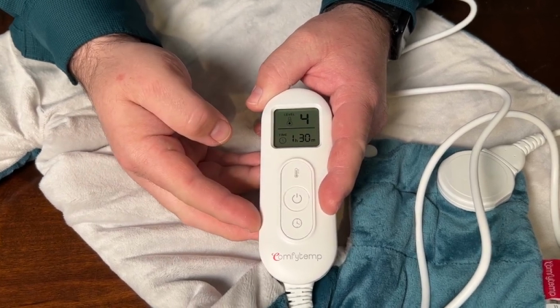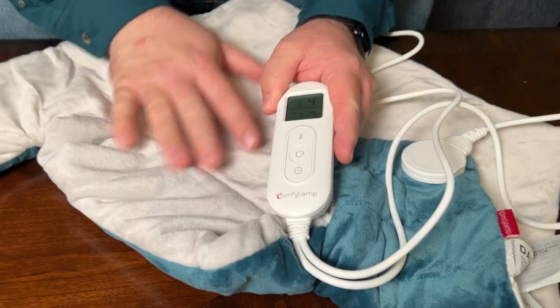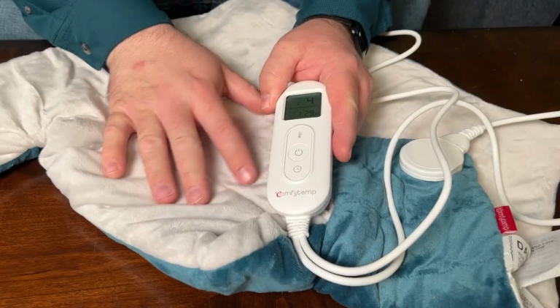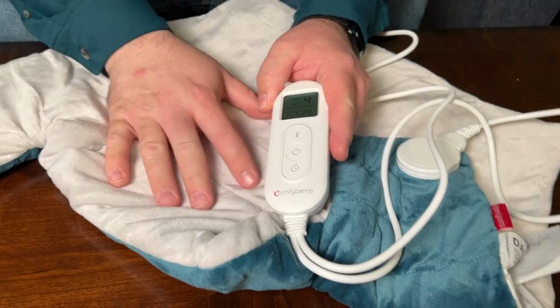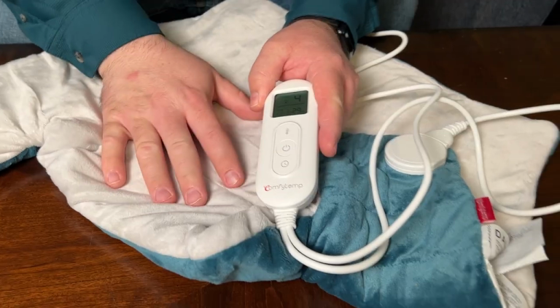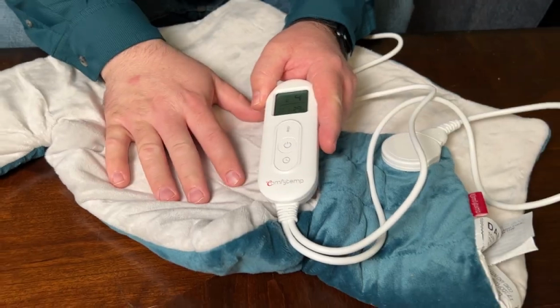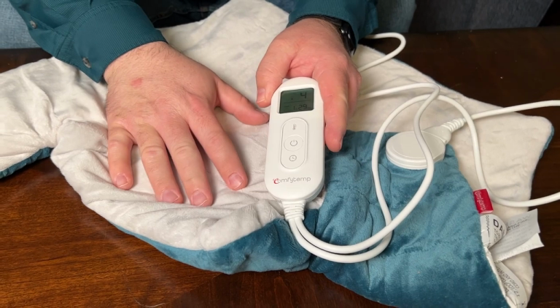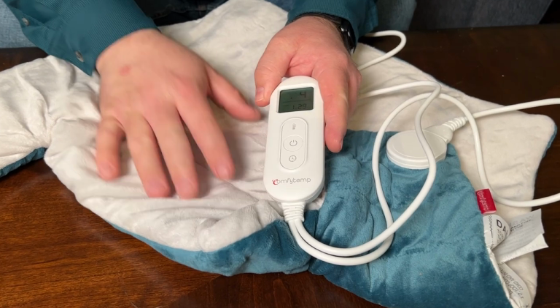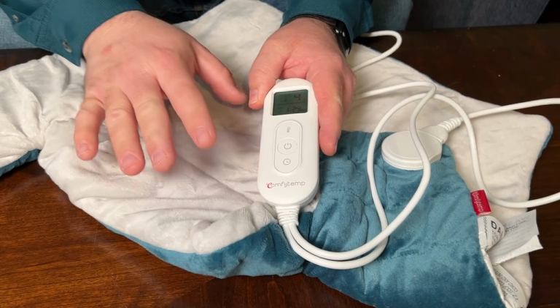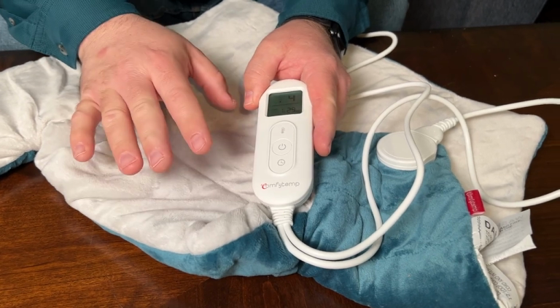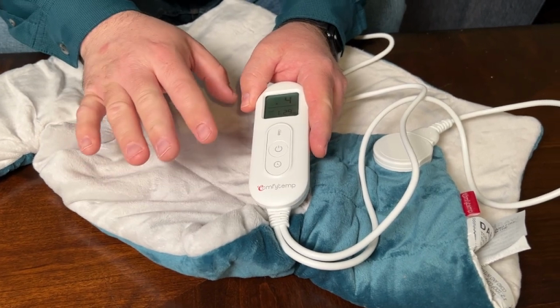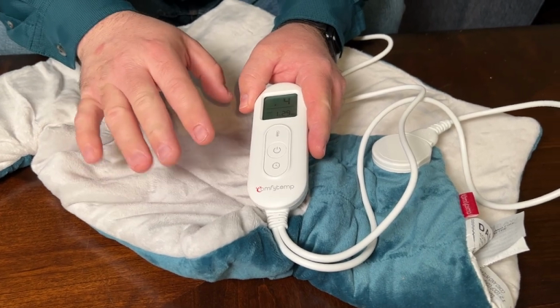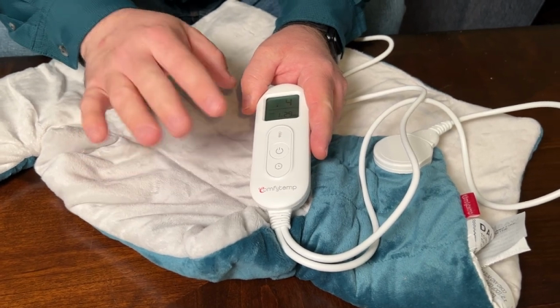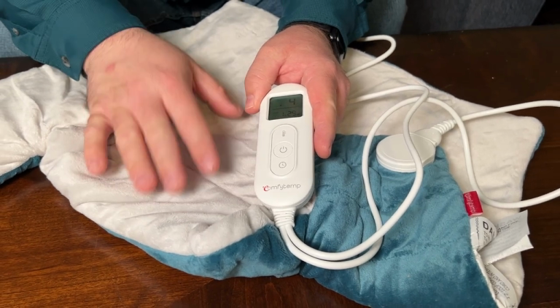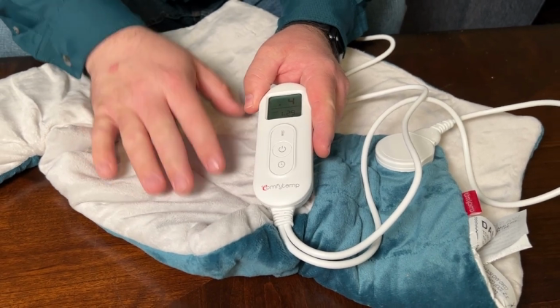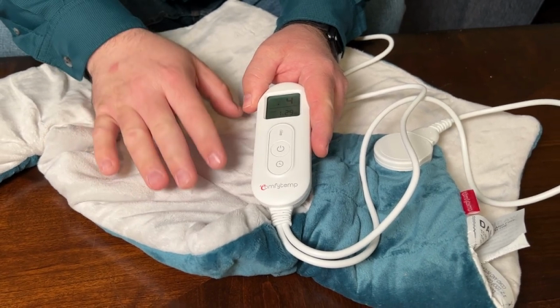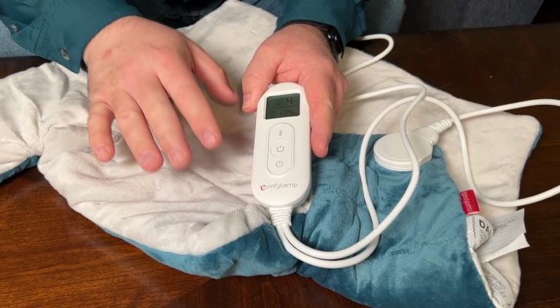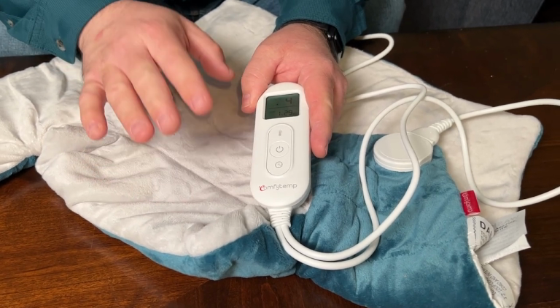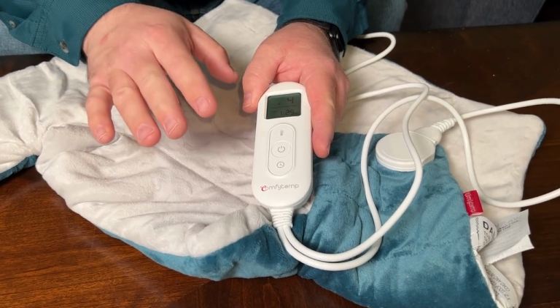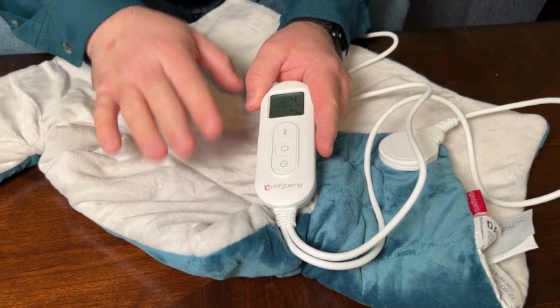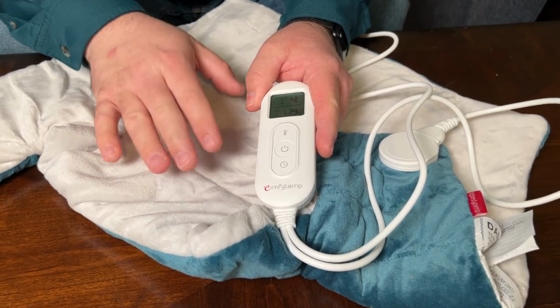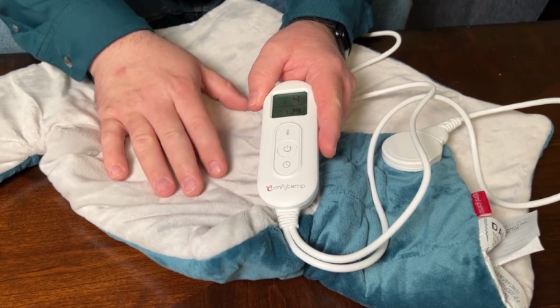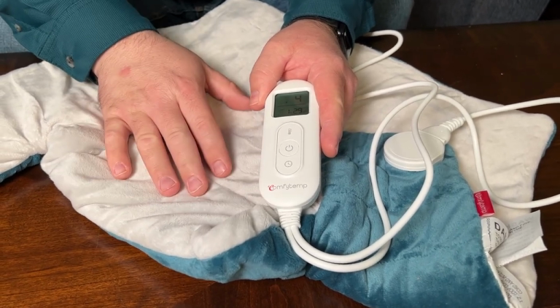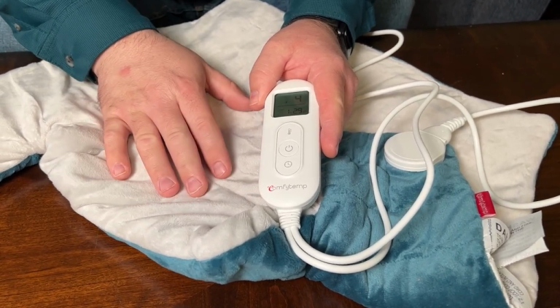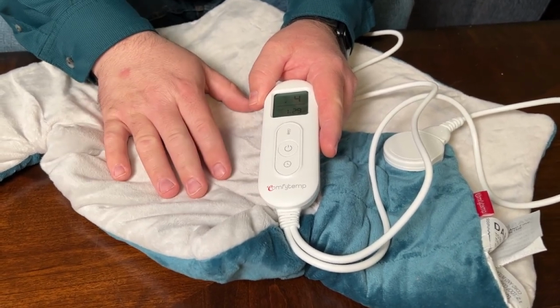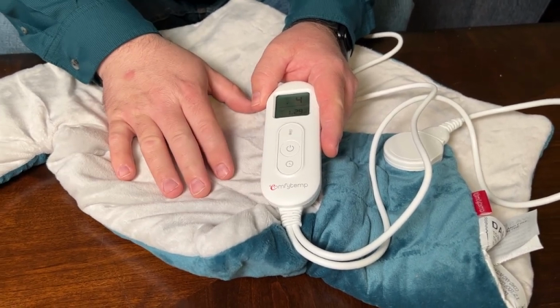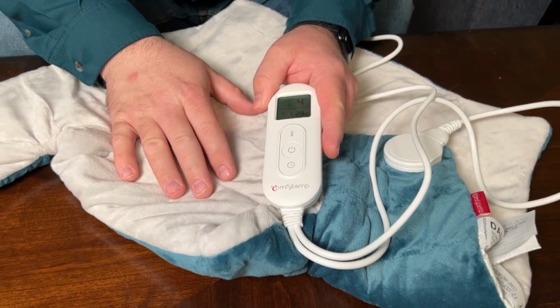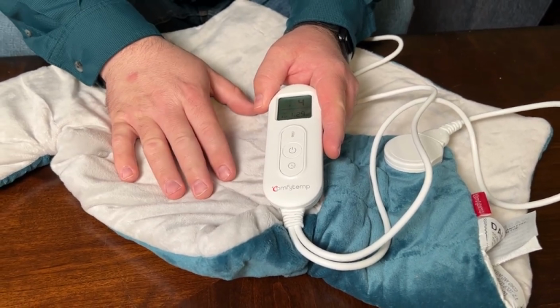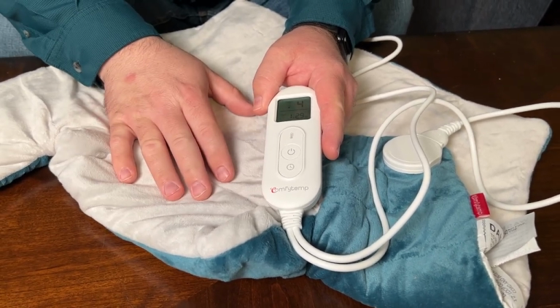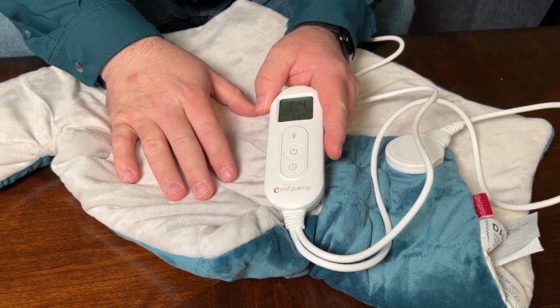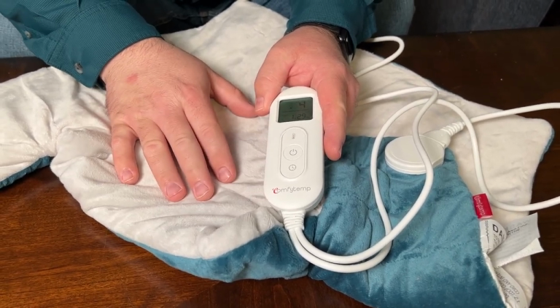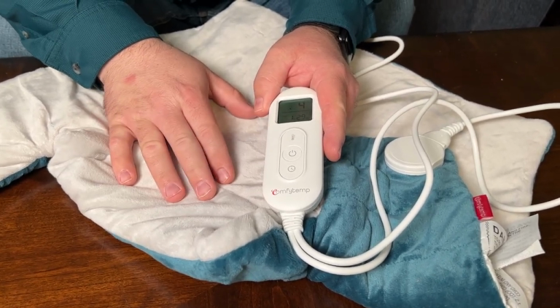I can already feel it heating up — the heat-up time is very quick with this.